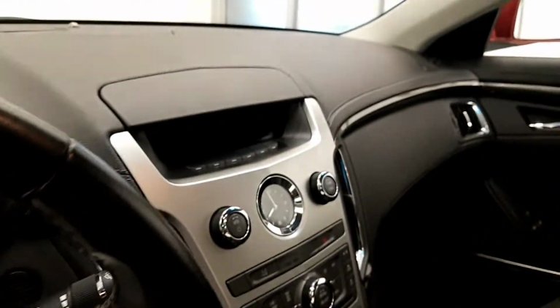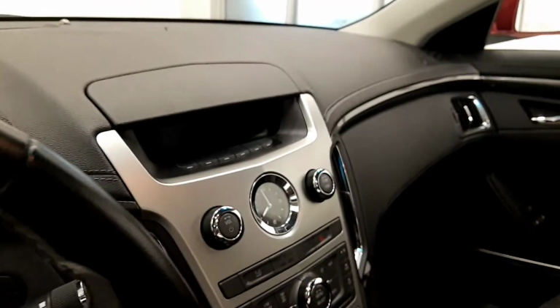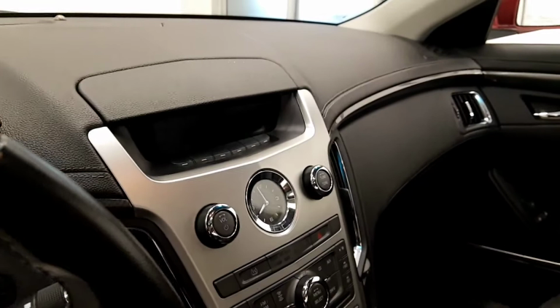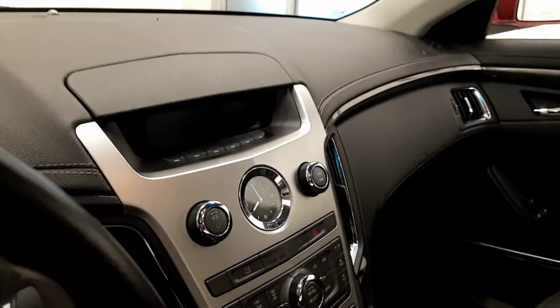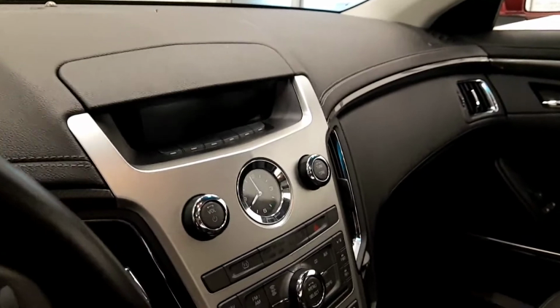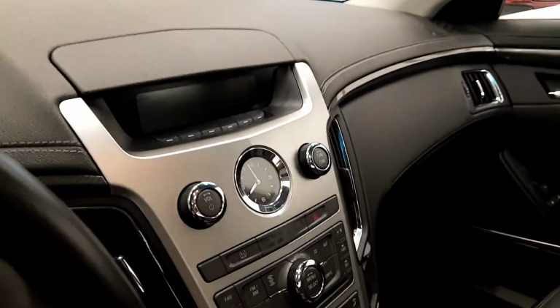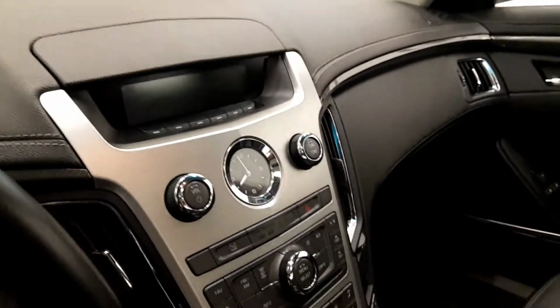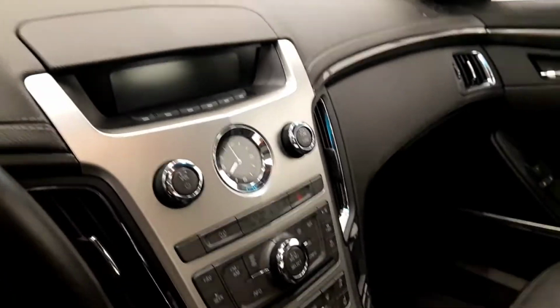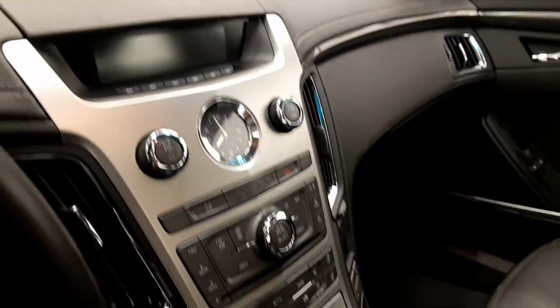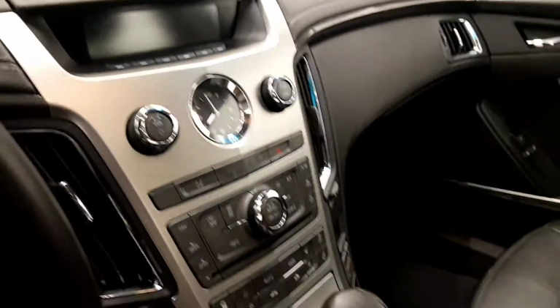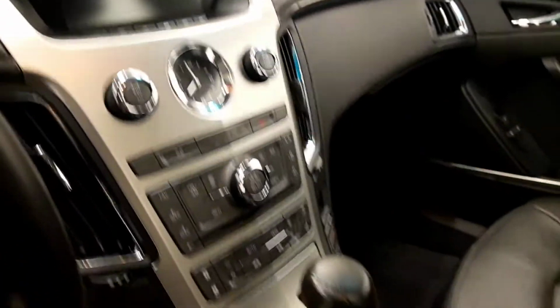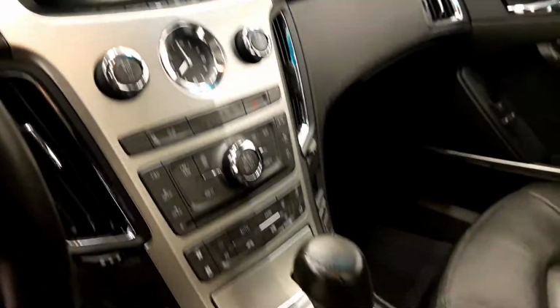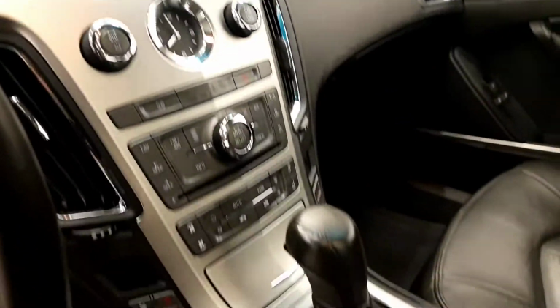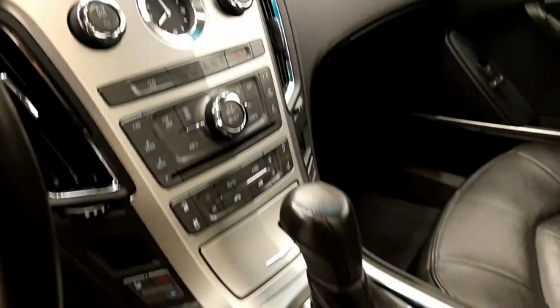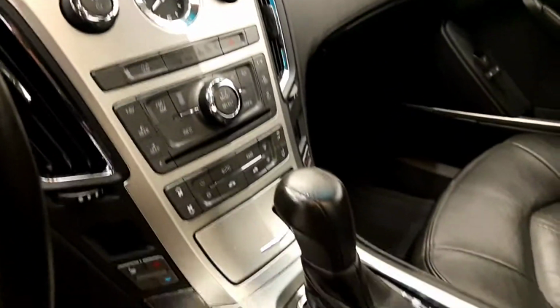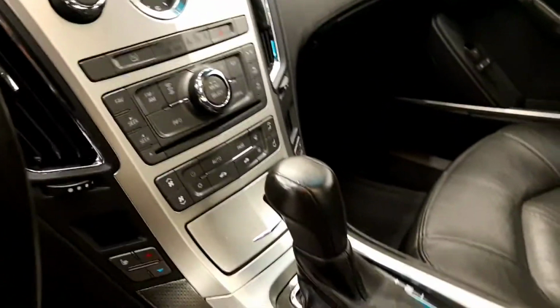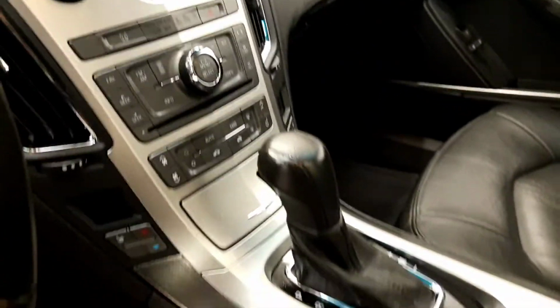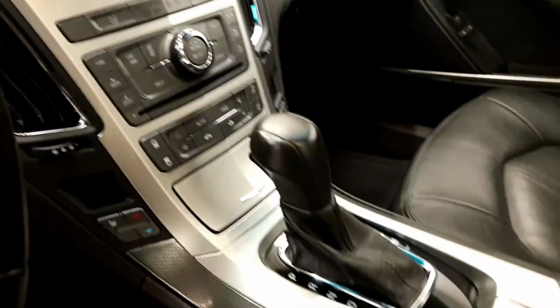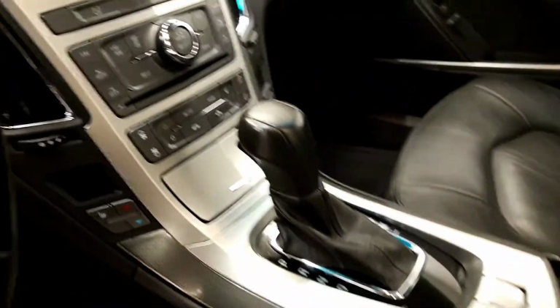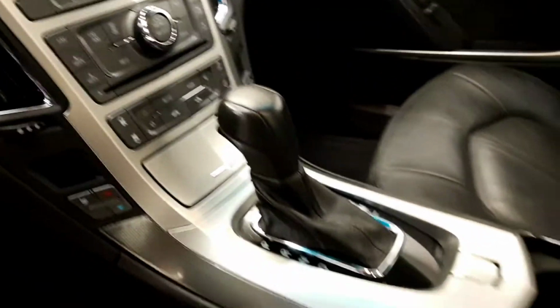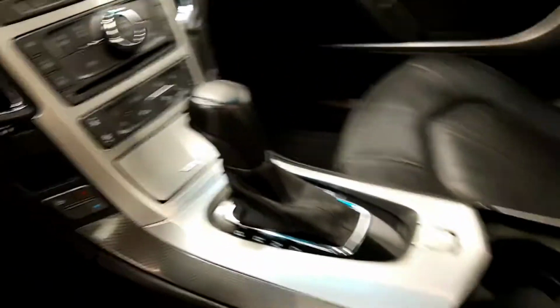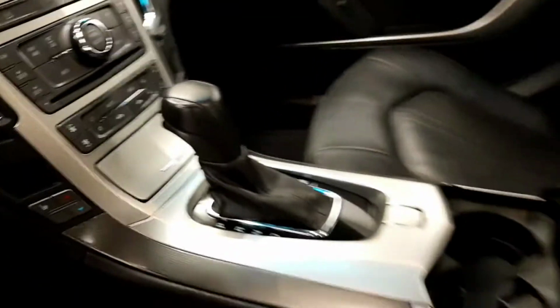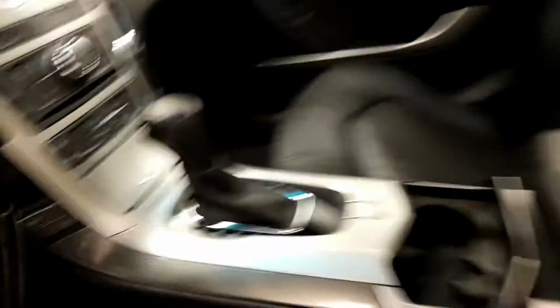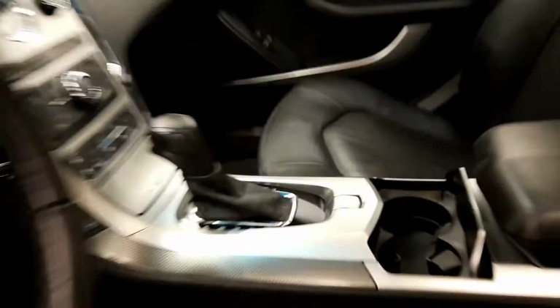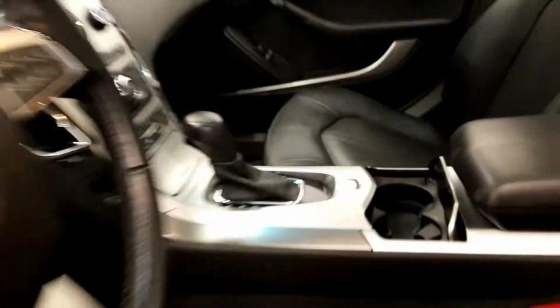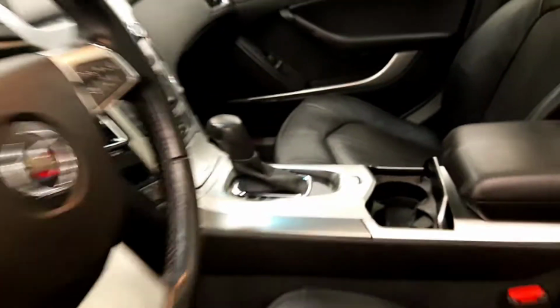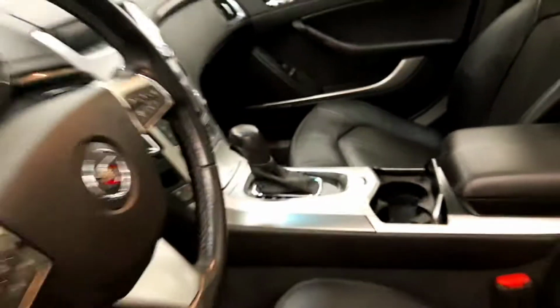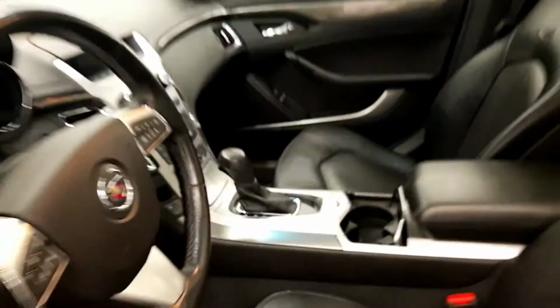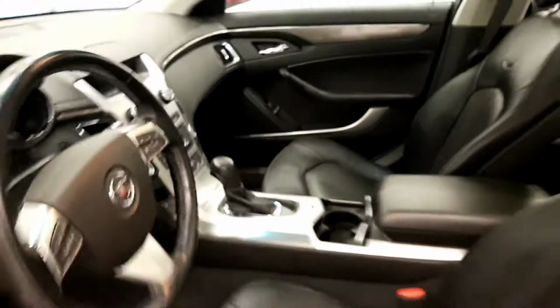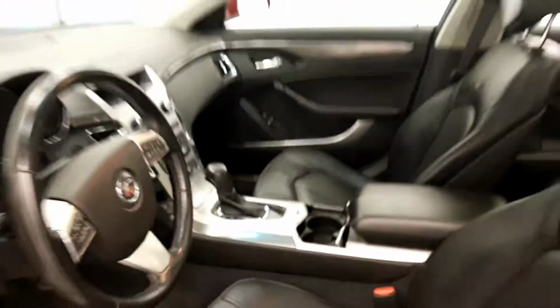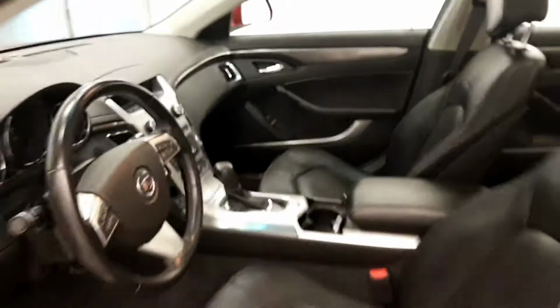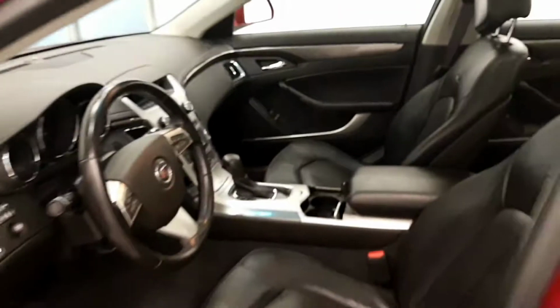OnStar, CD, AM, FM radio, climate control with AC and heated seats, and our interior colour is black.